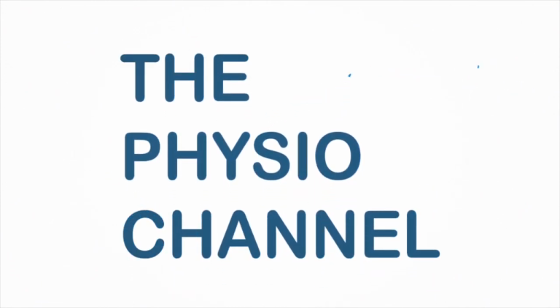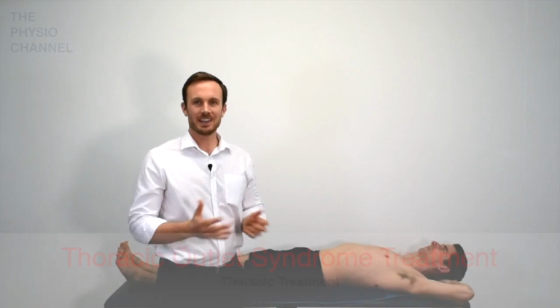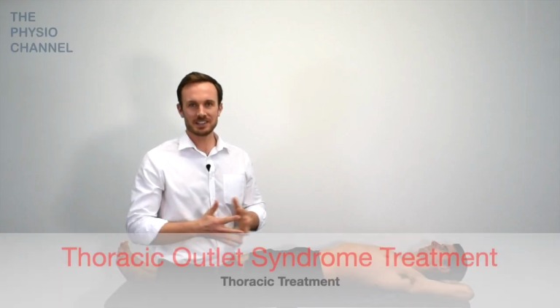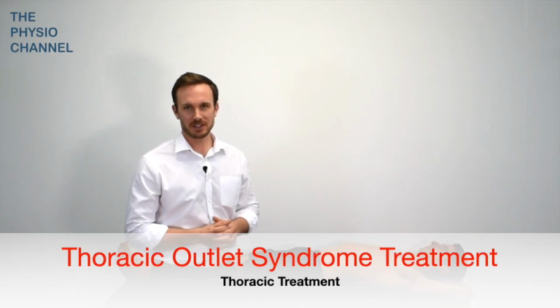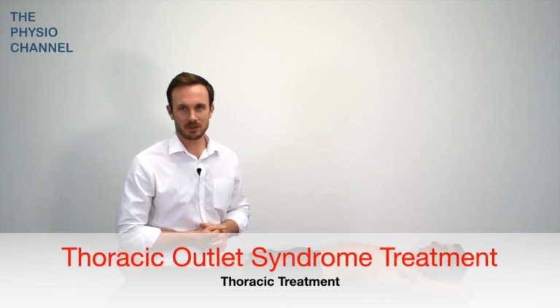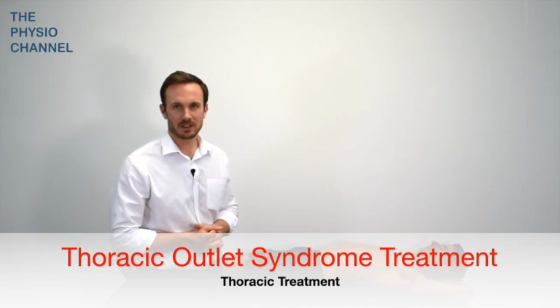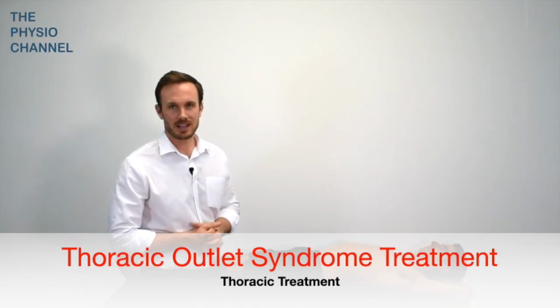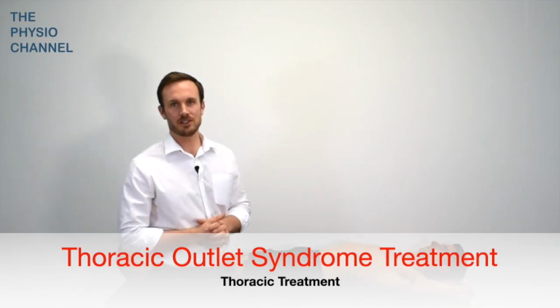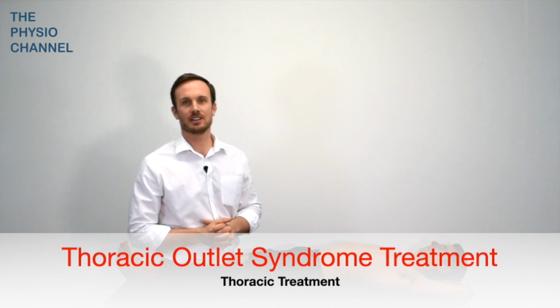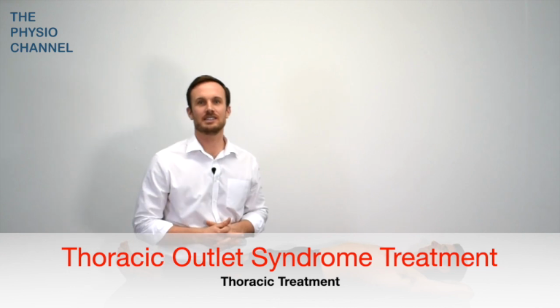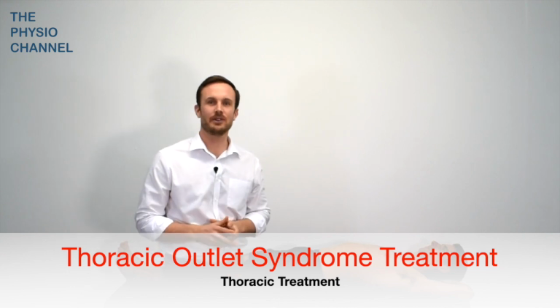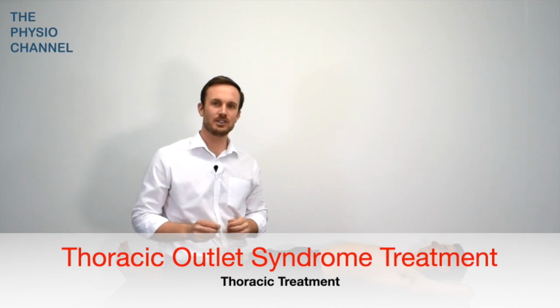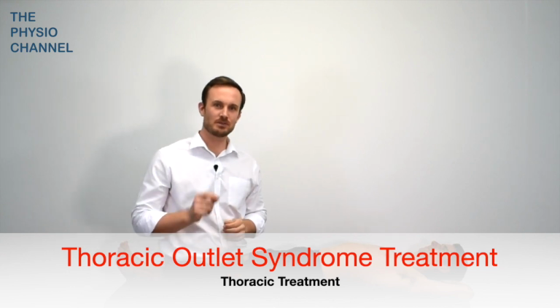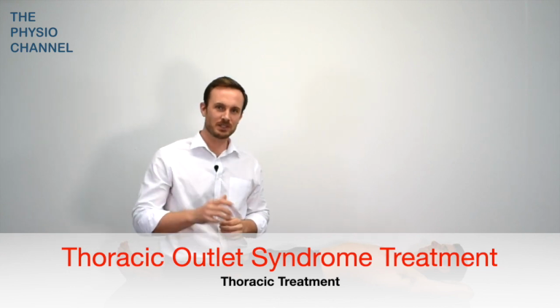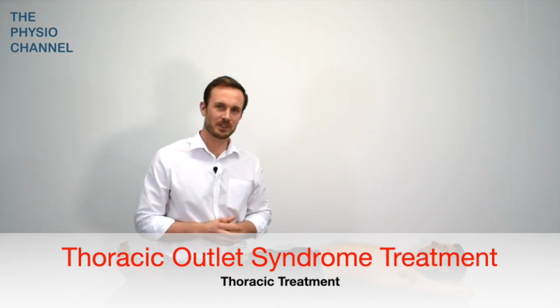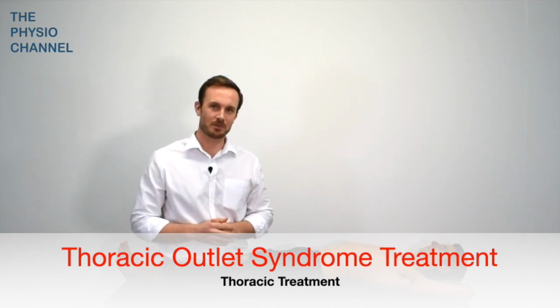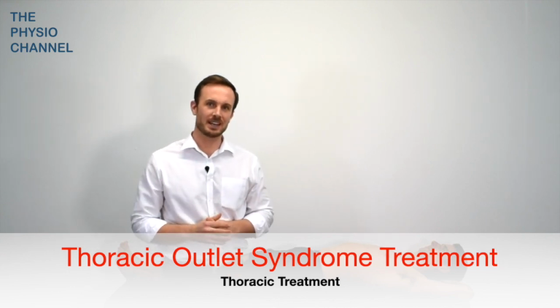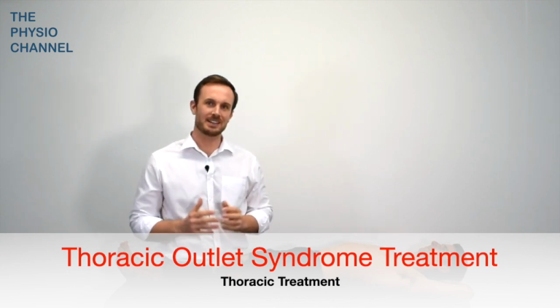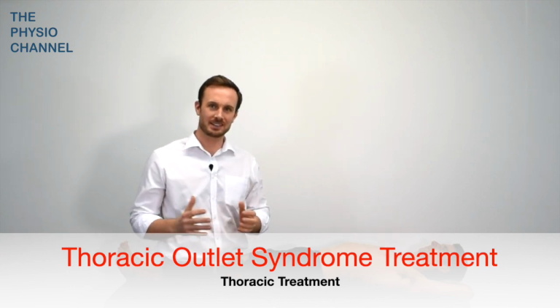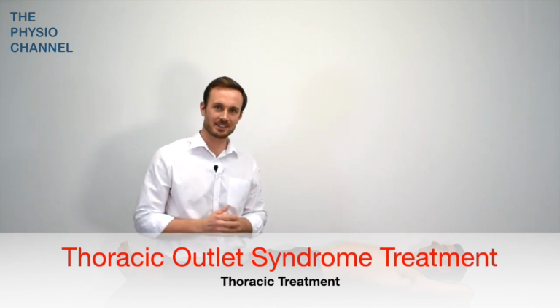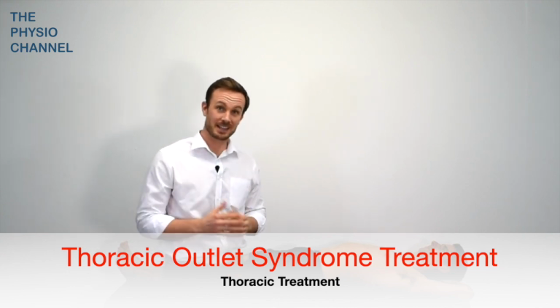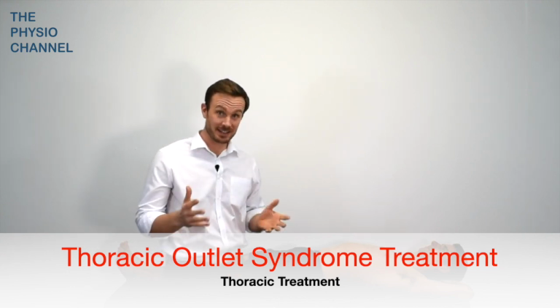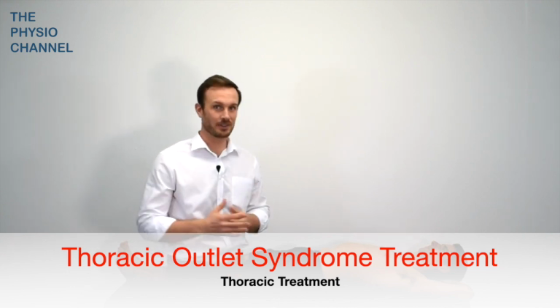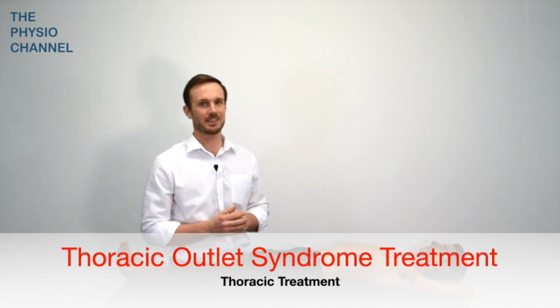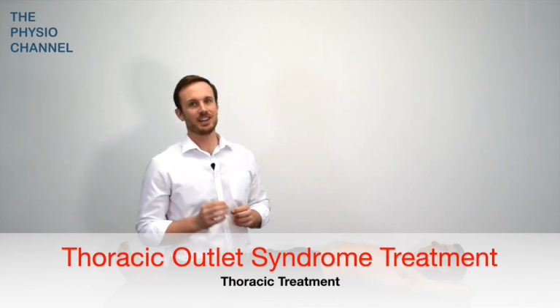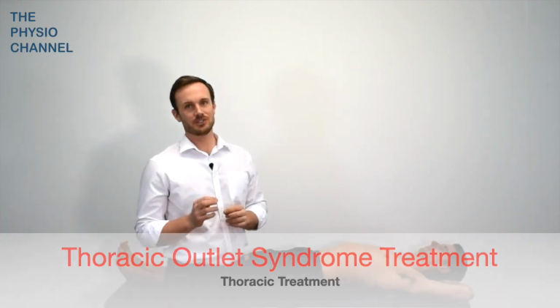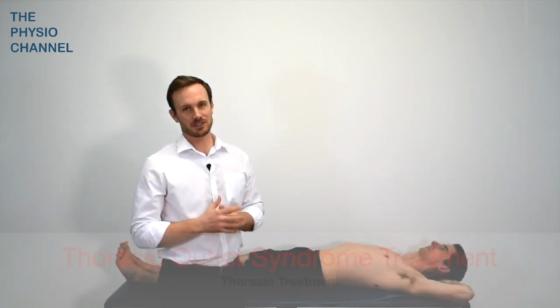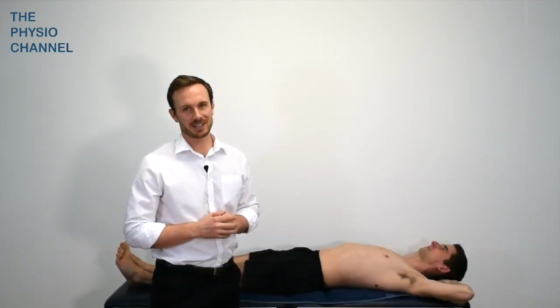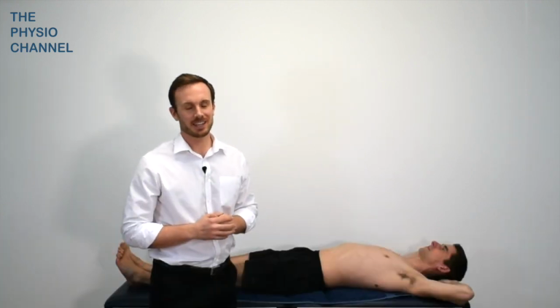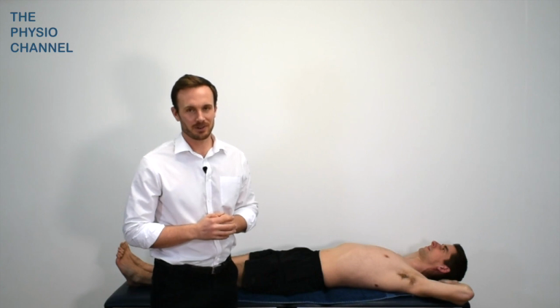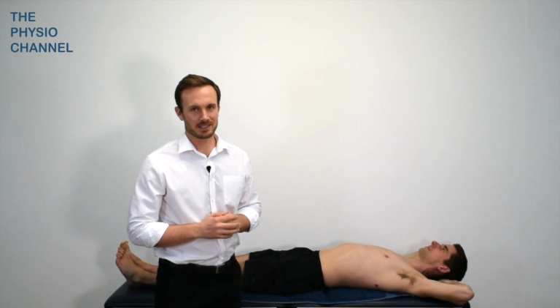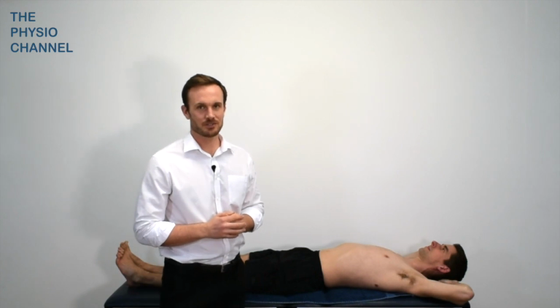In this video we're going to have a look at how you can use manual therapy, exercise, and advice to treat thoracic outlet syndrome.